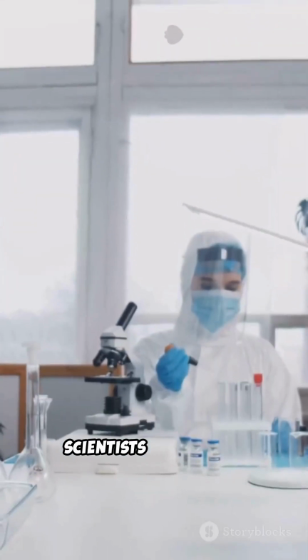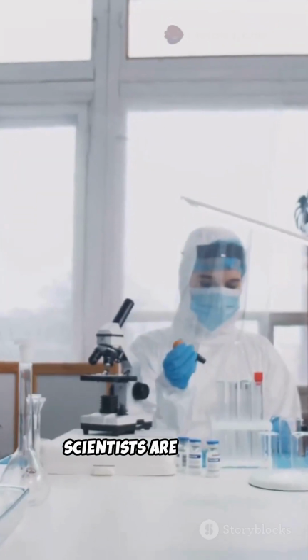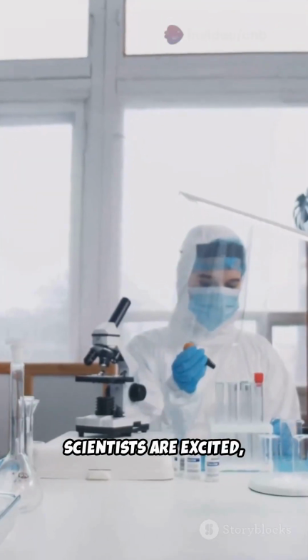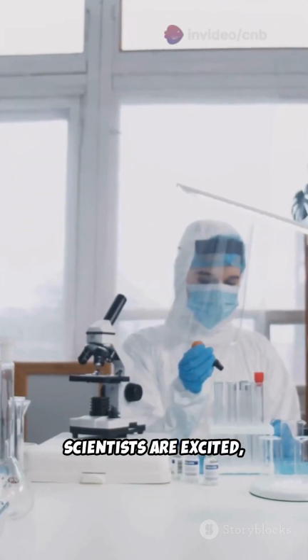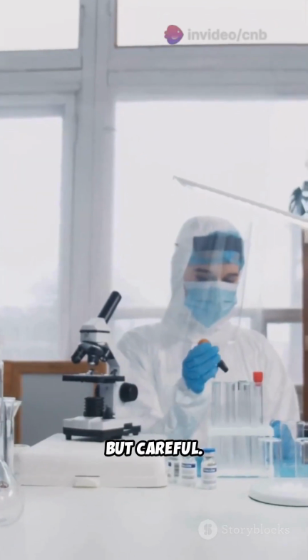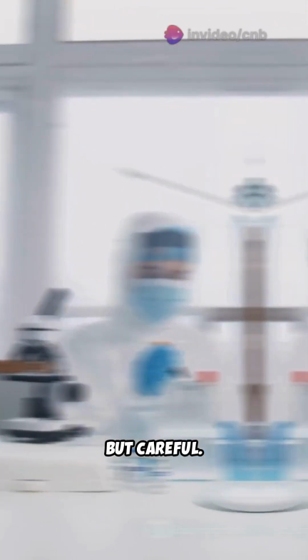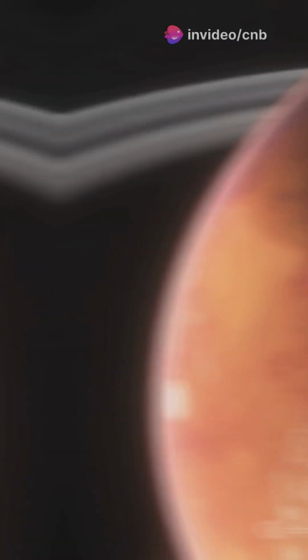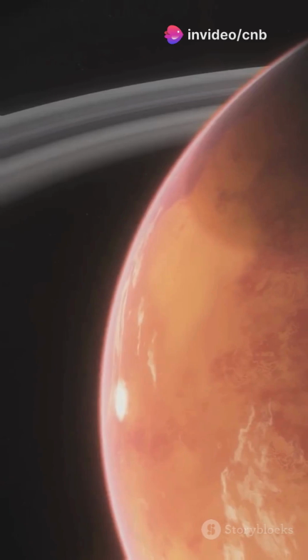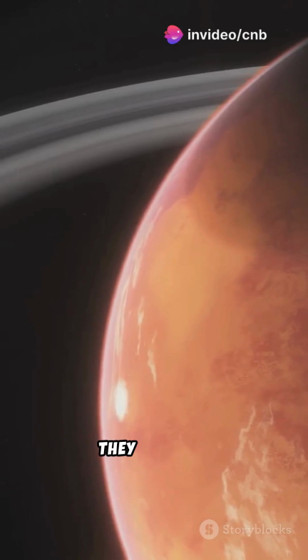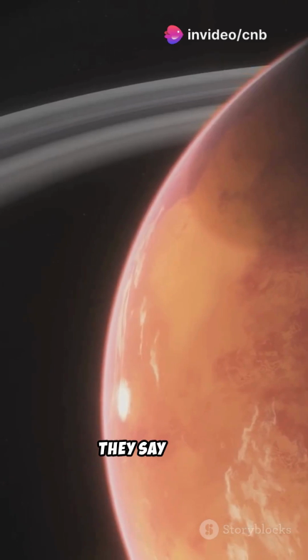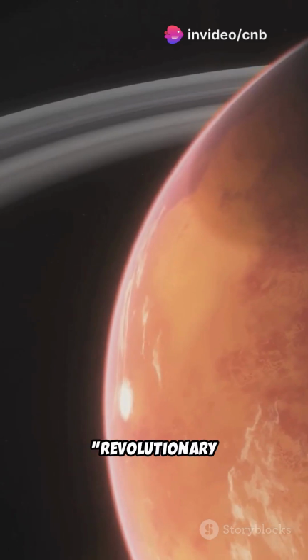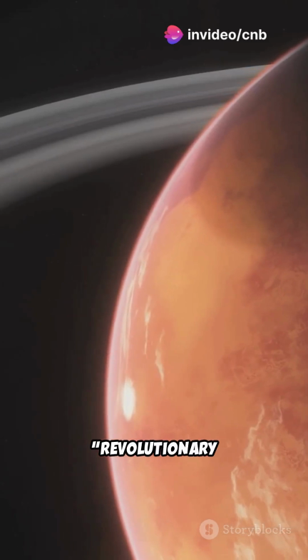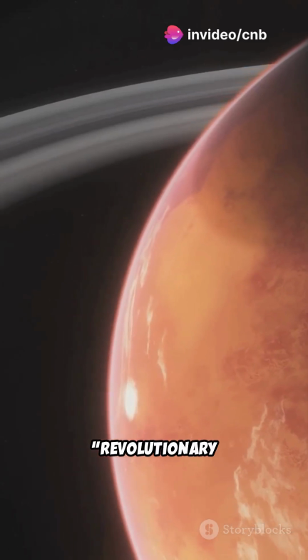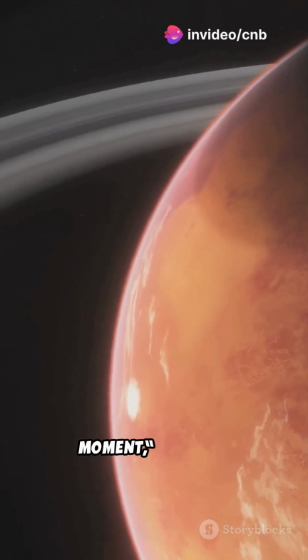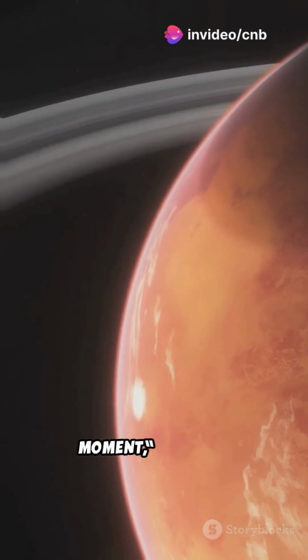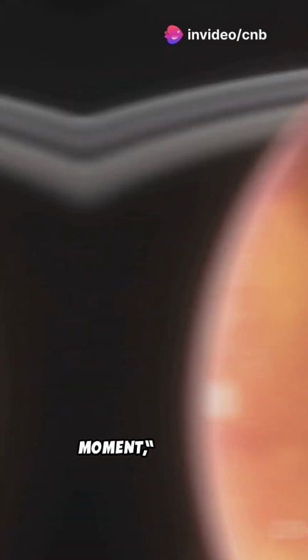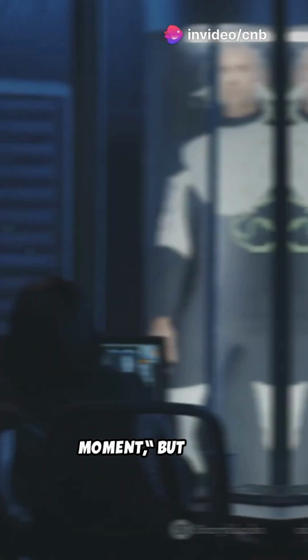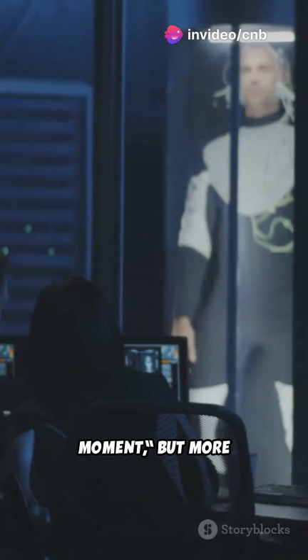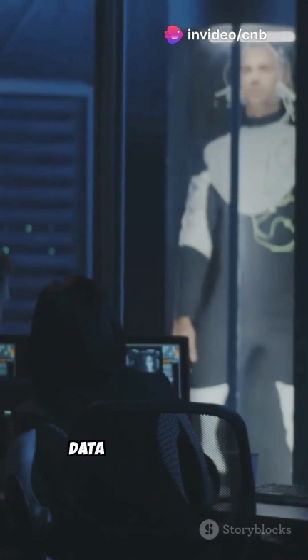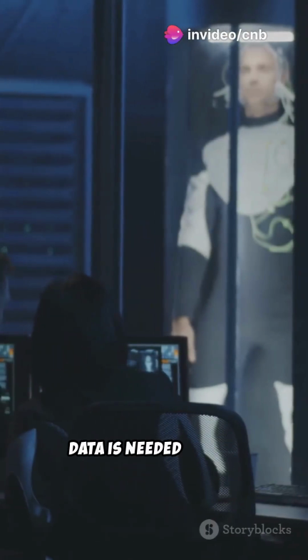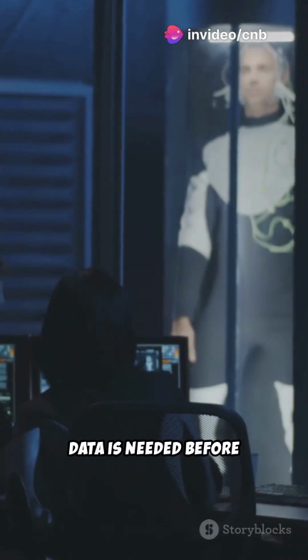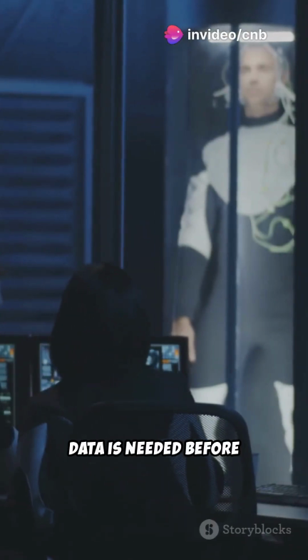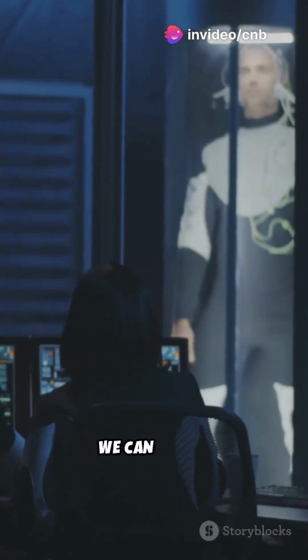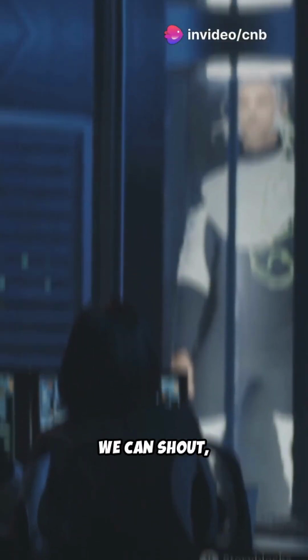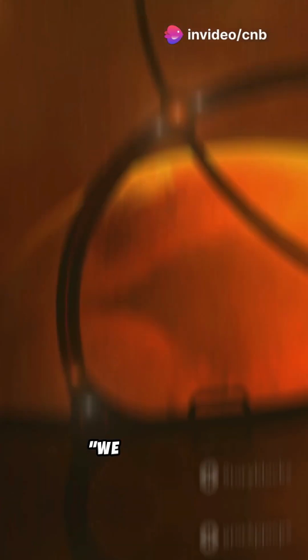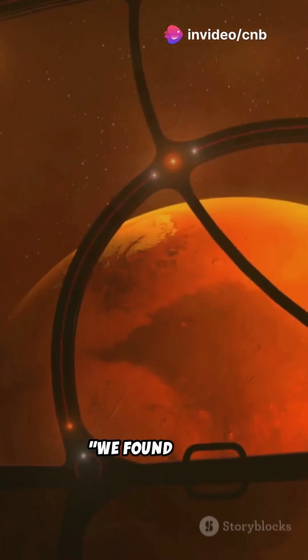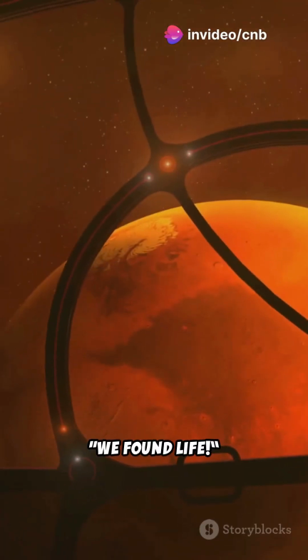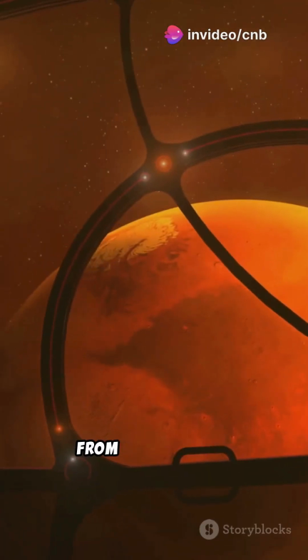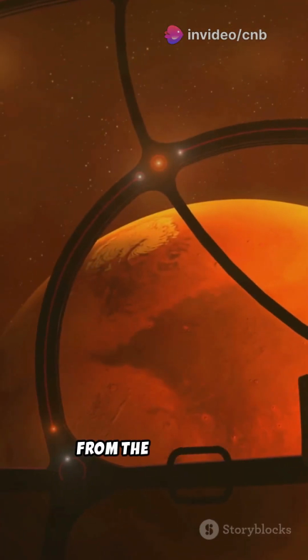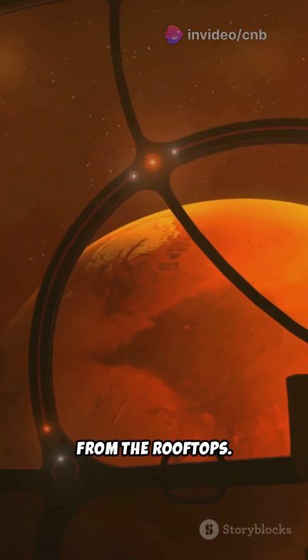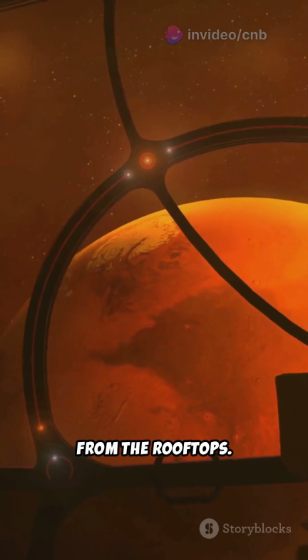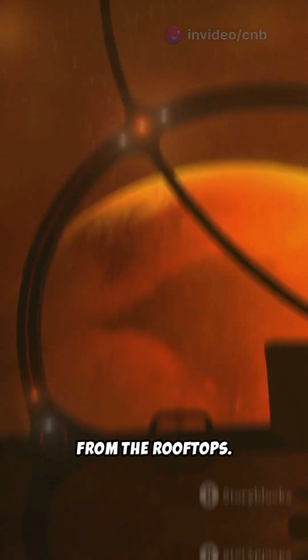Scientists are excited but careful. They say it's a revolutionary moment, but more data is needed before we can shout, 'We found life from the rooftops.'